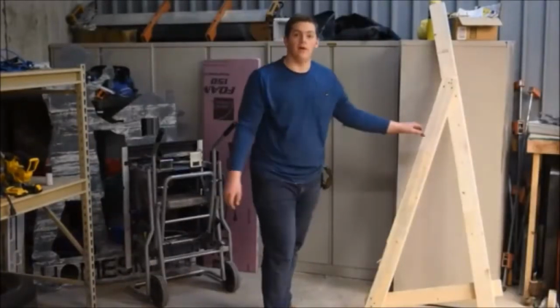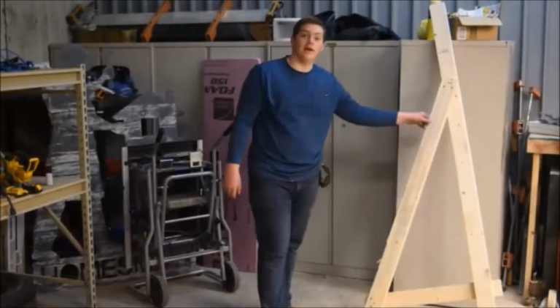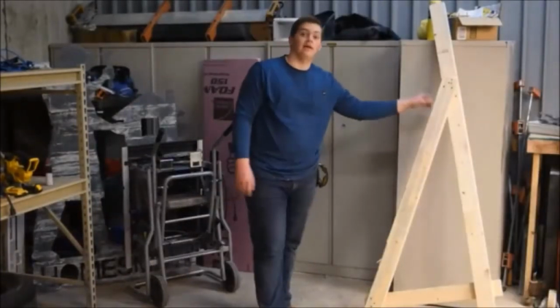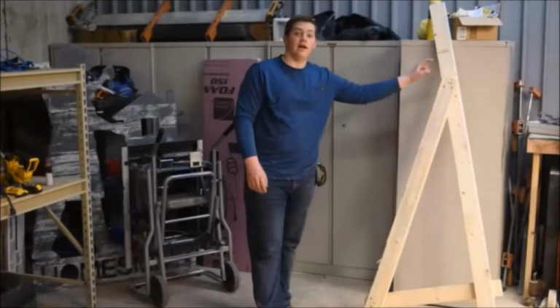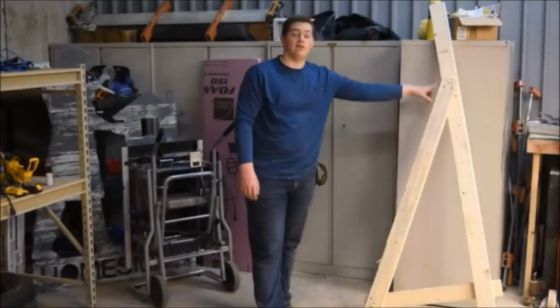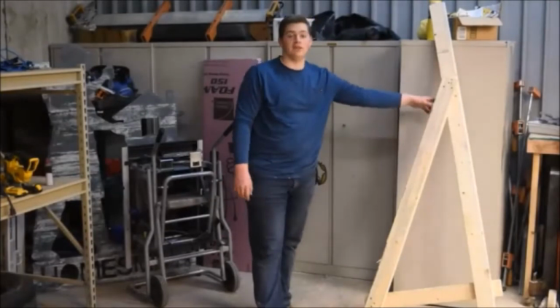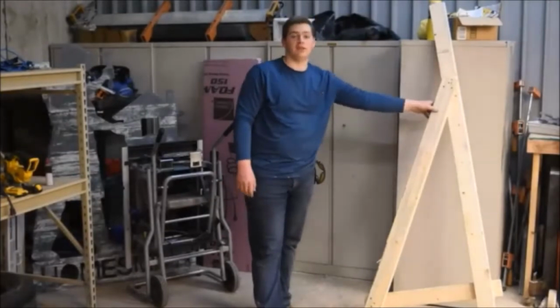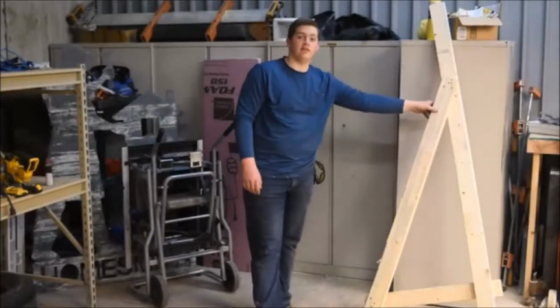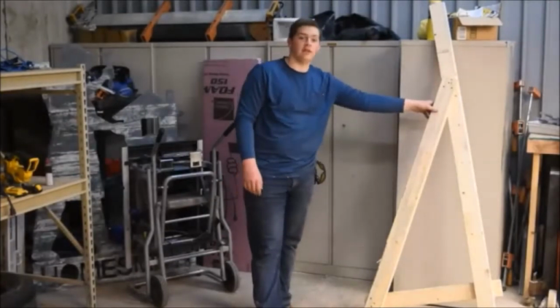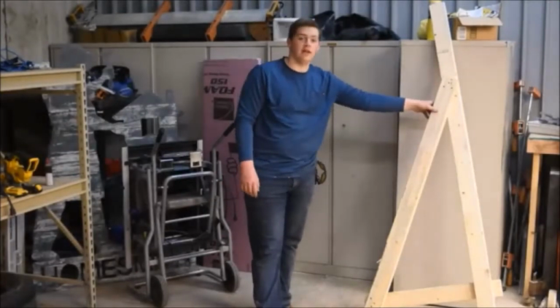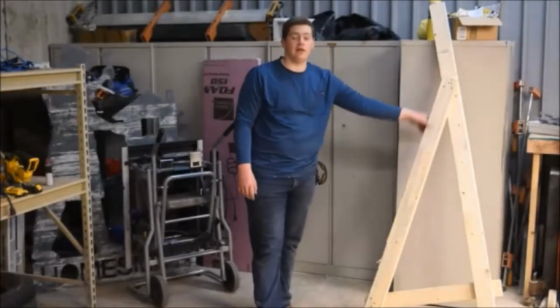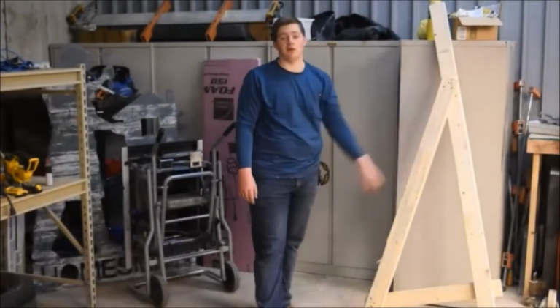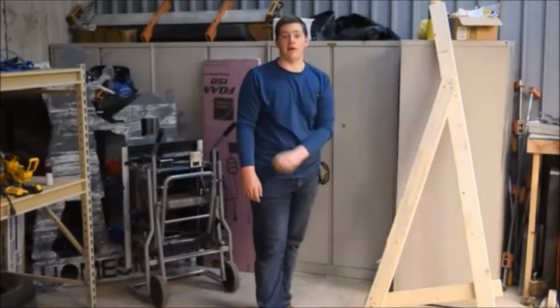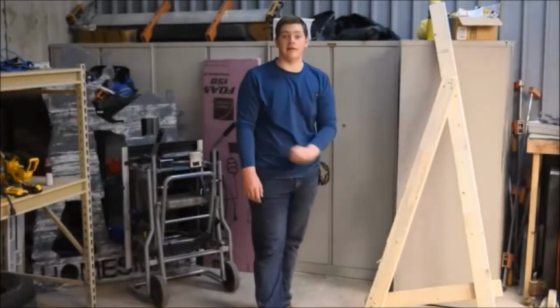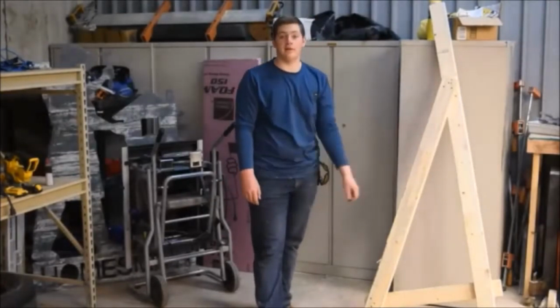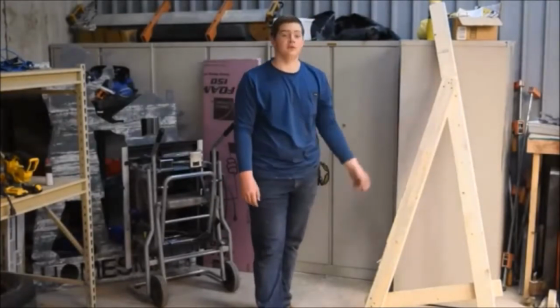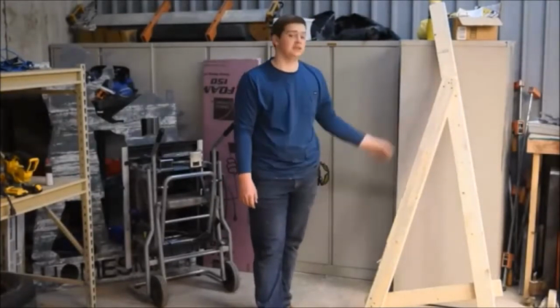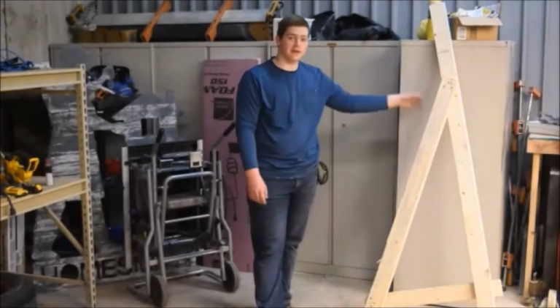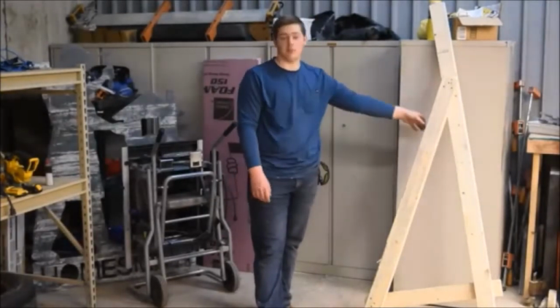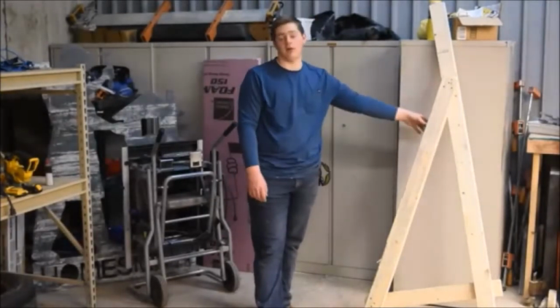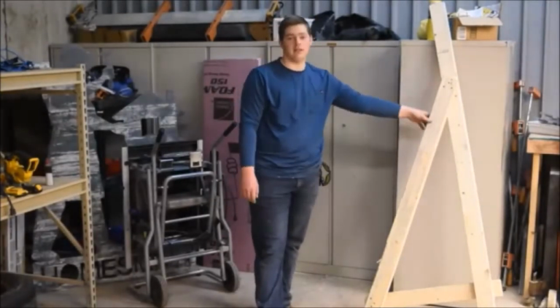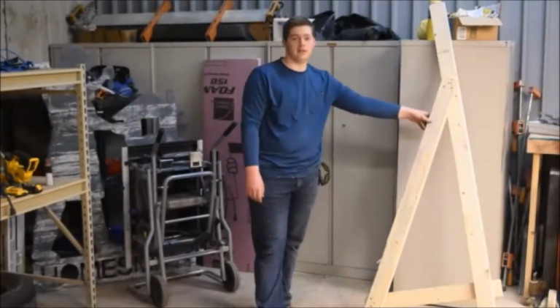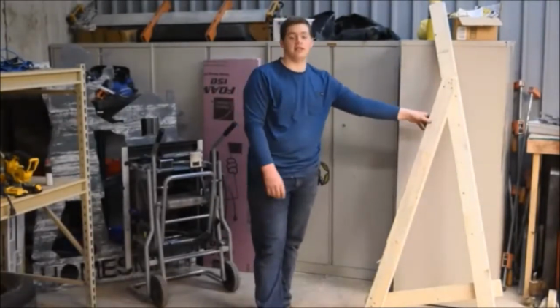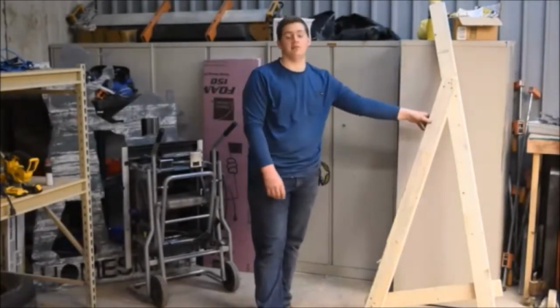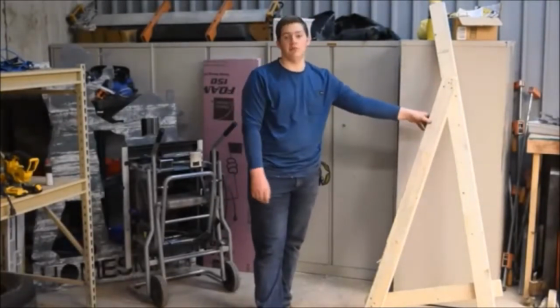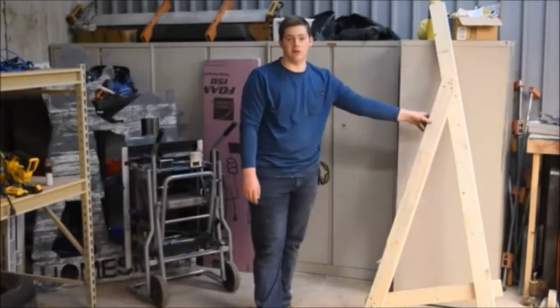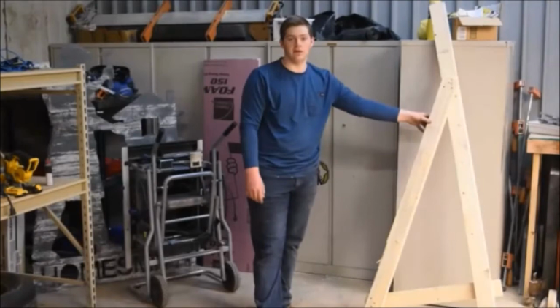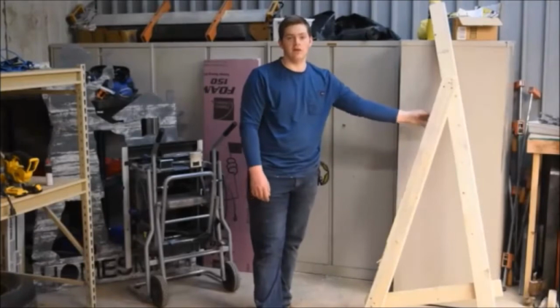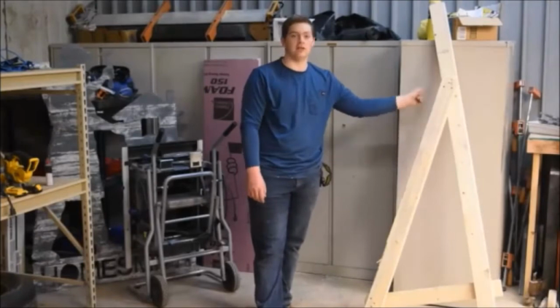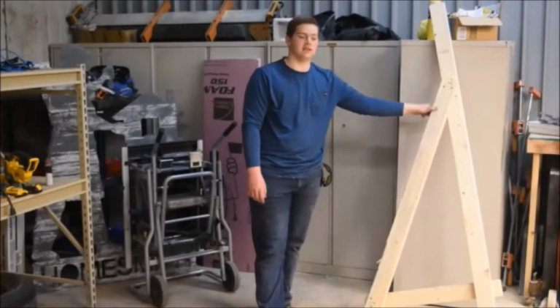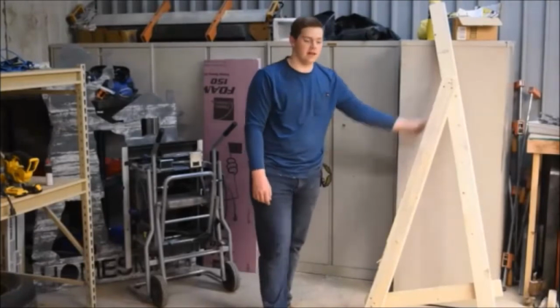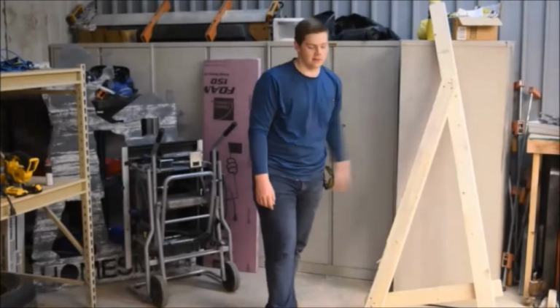Now we've finished the left leg. We've got to do the right leg, which is the same process except mirrored. So let's get to that.